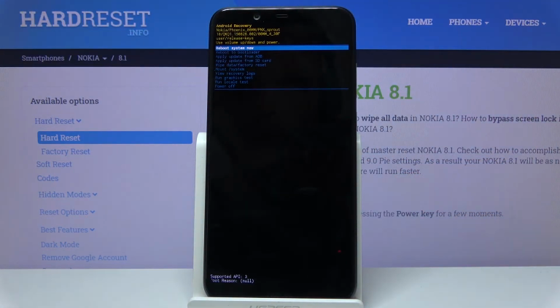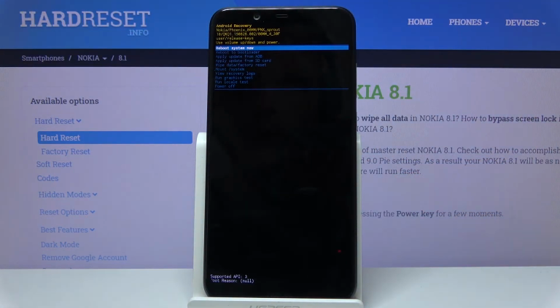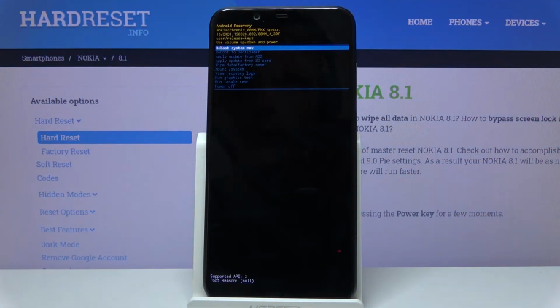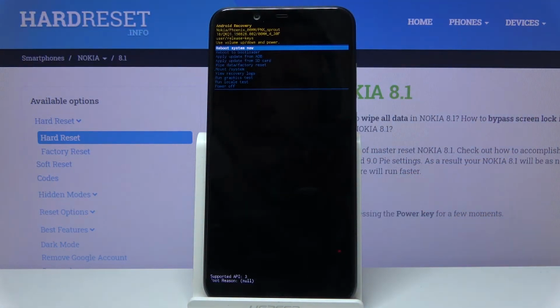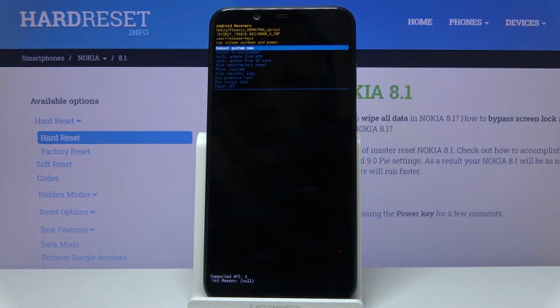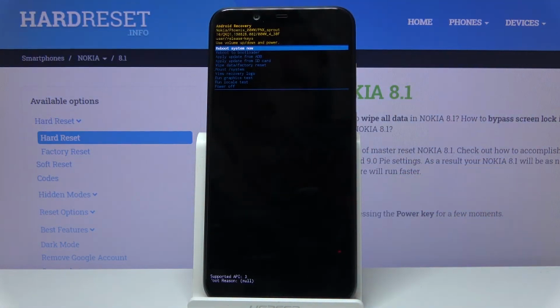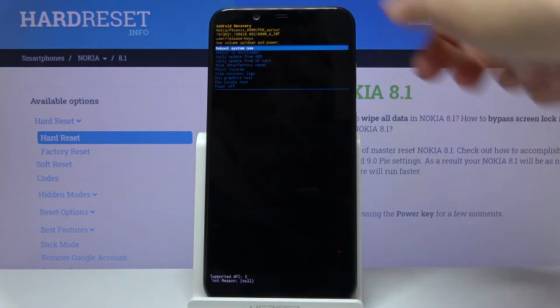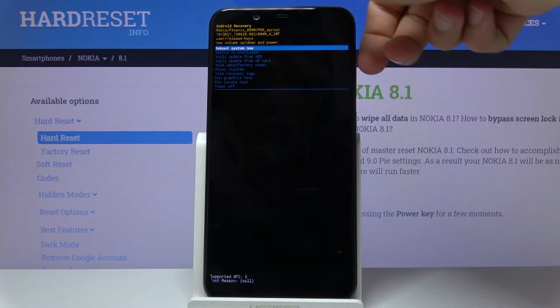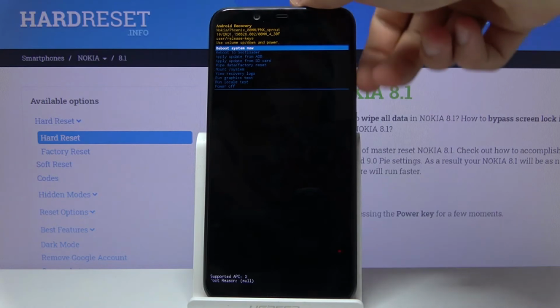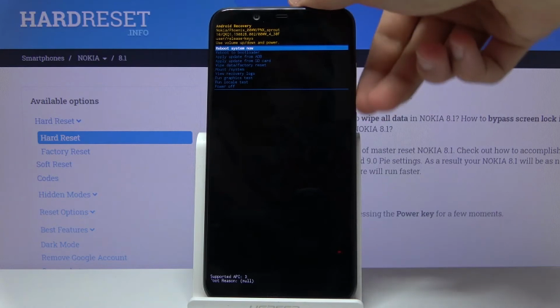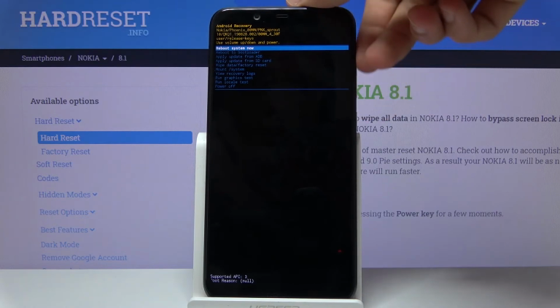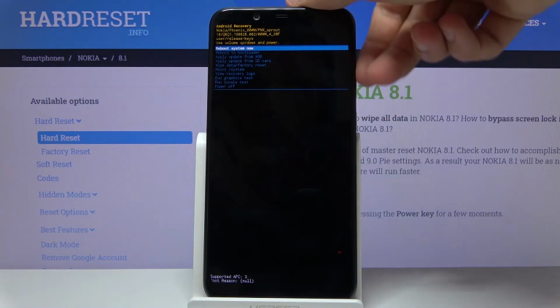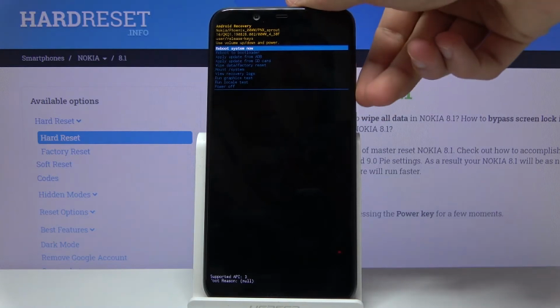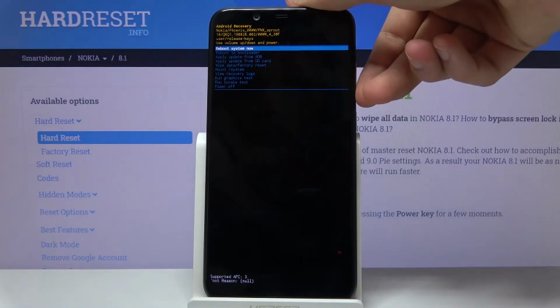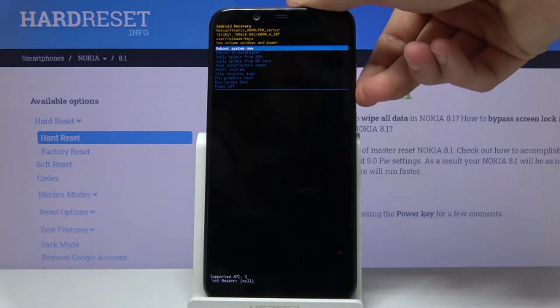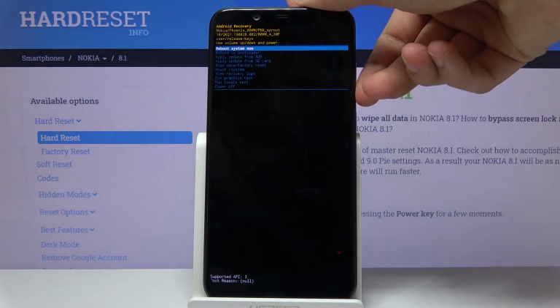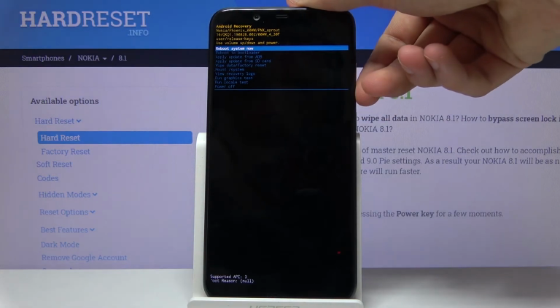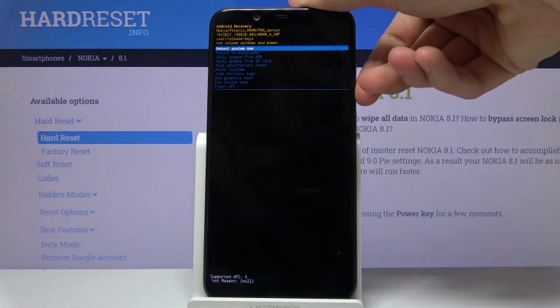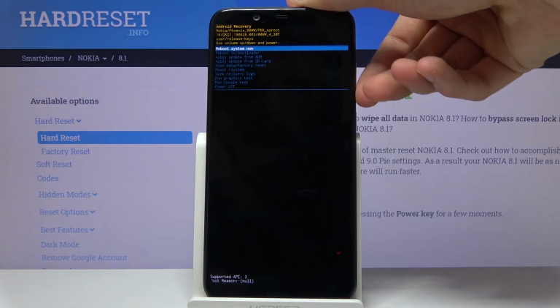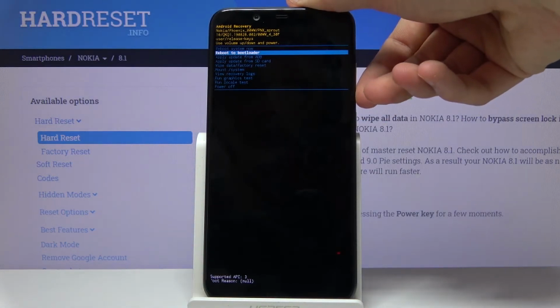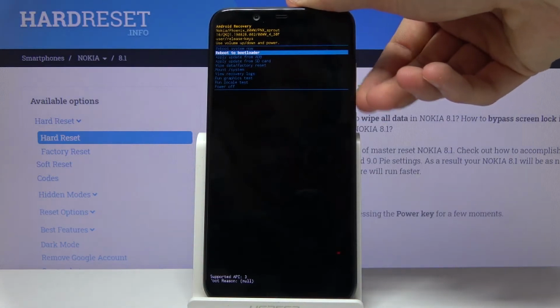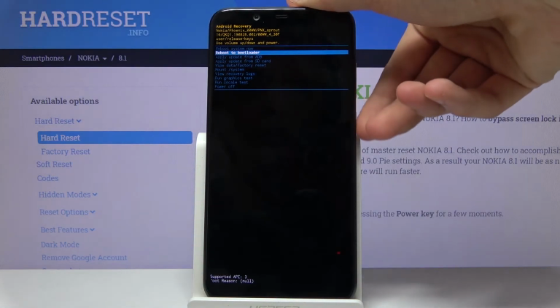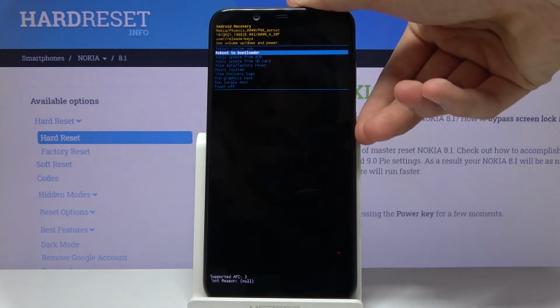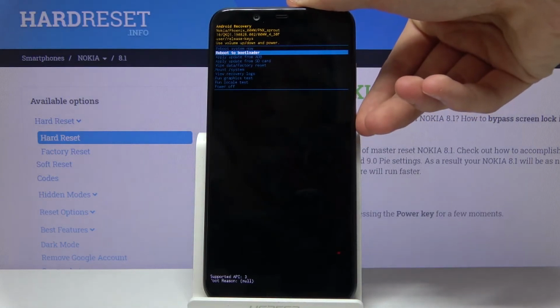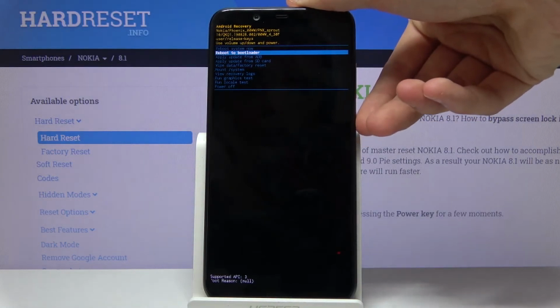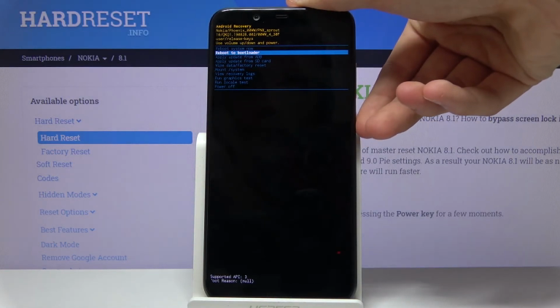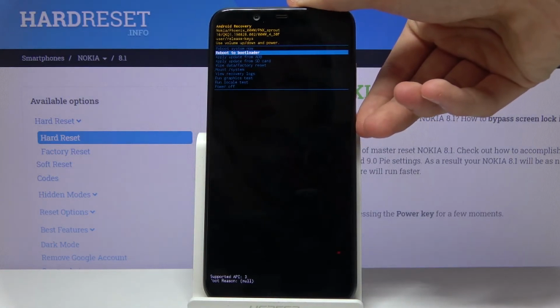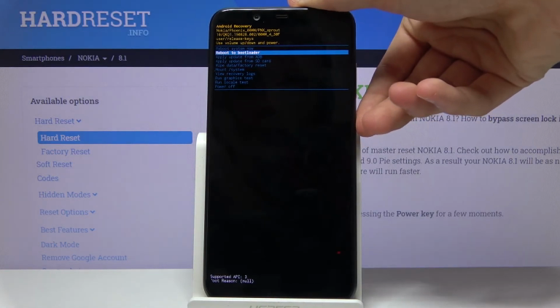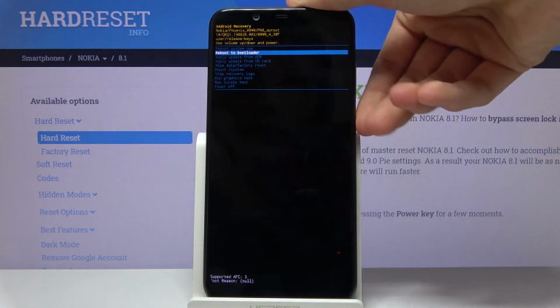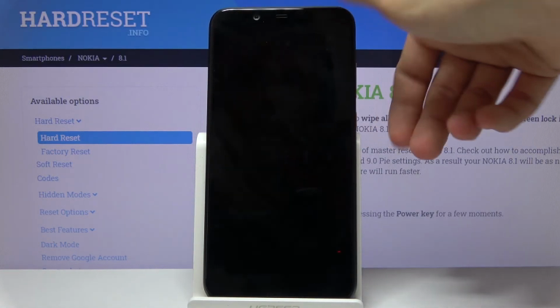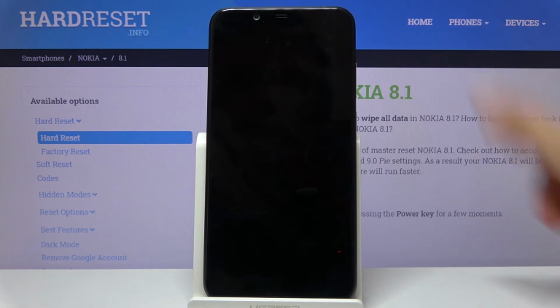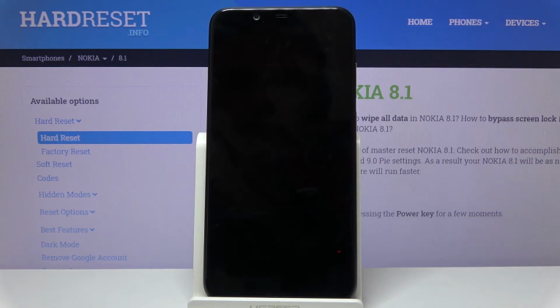Now in this mode, using the volume keys to navigate, you want to select the second option: reboot to bootloader. Press the power key to confirm it.